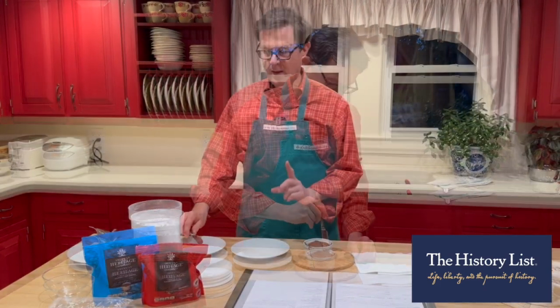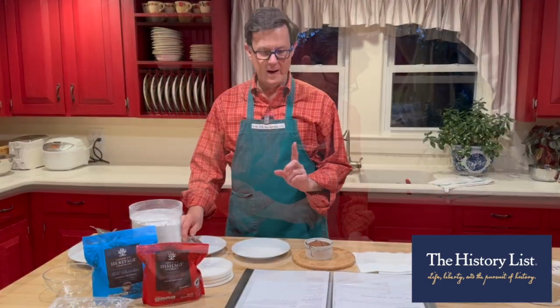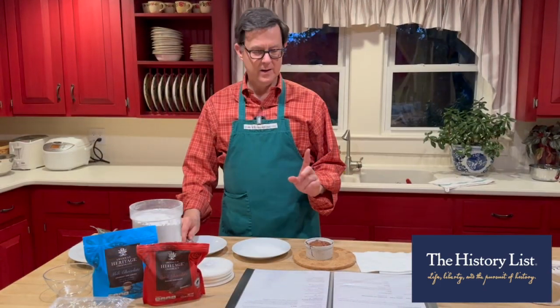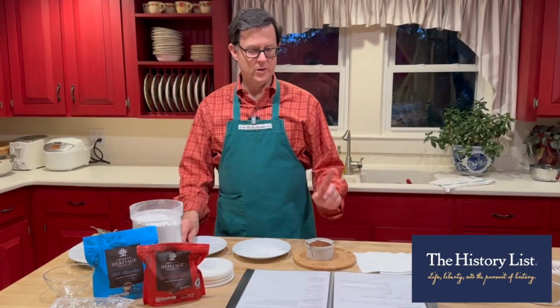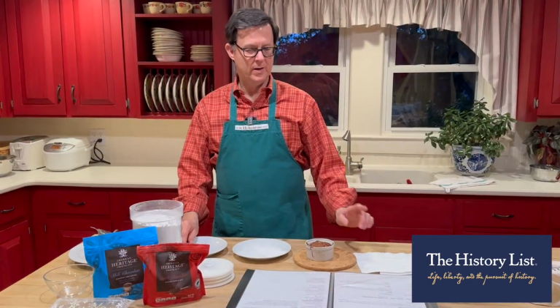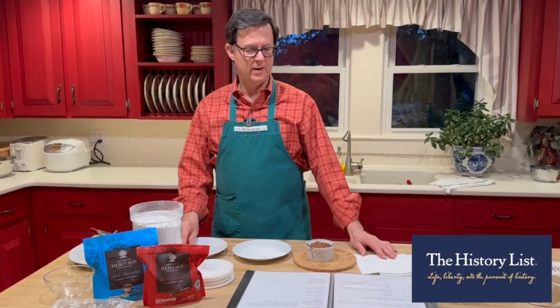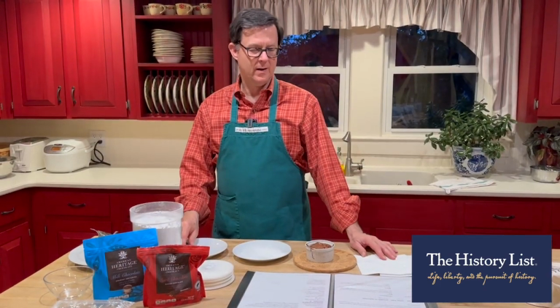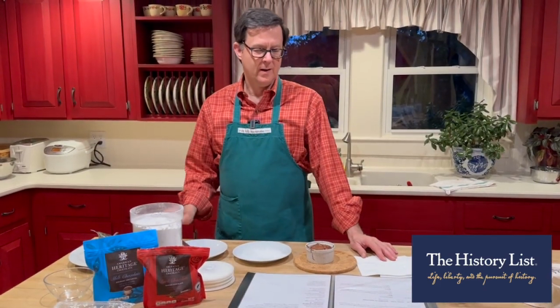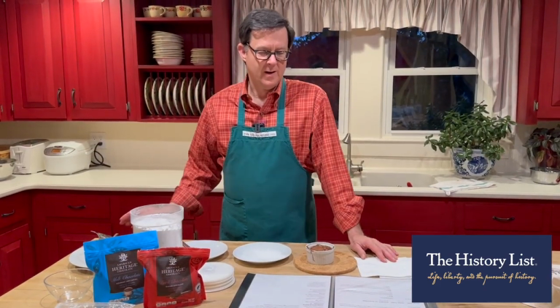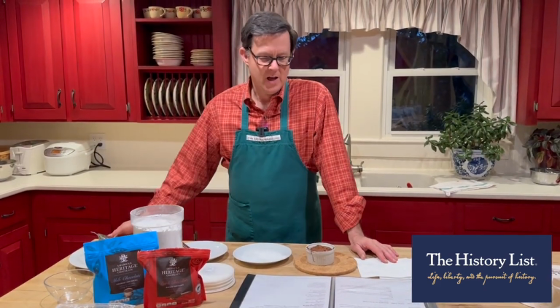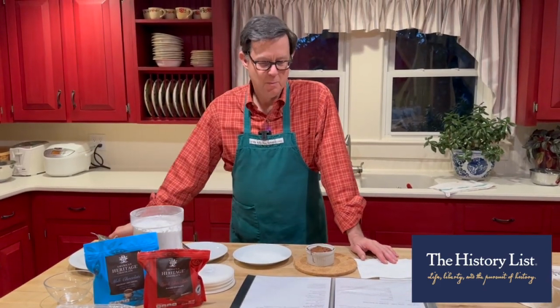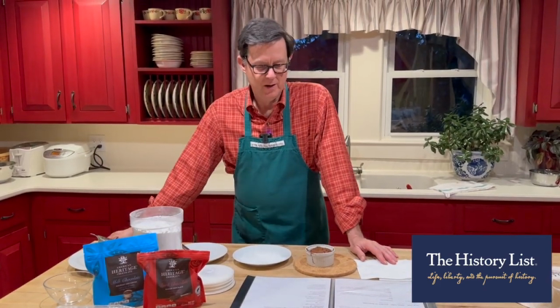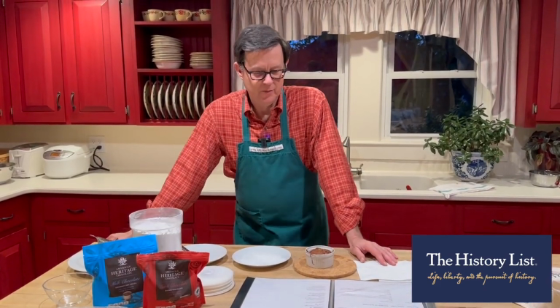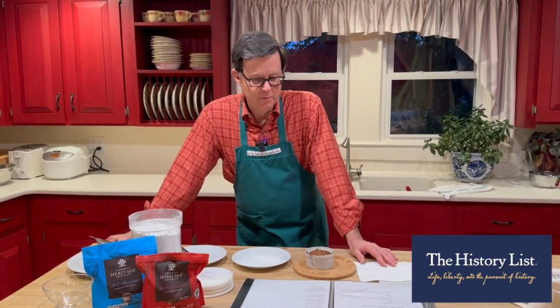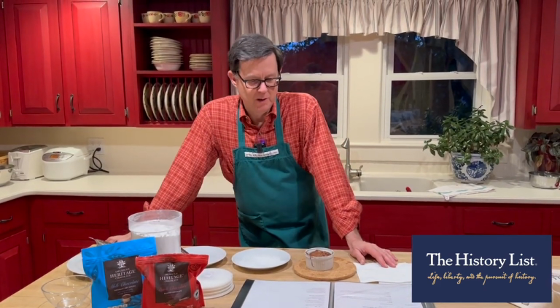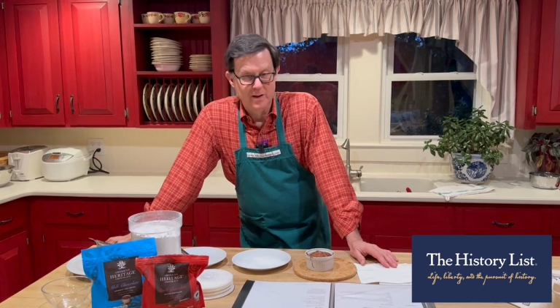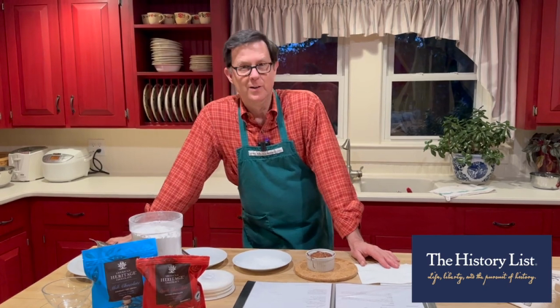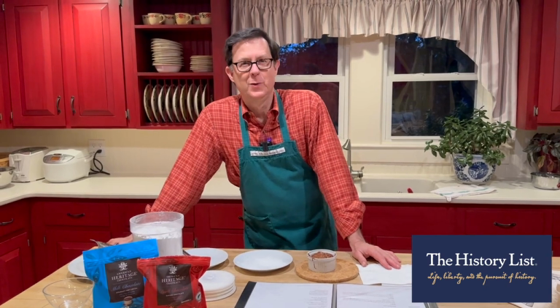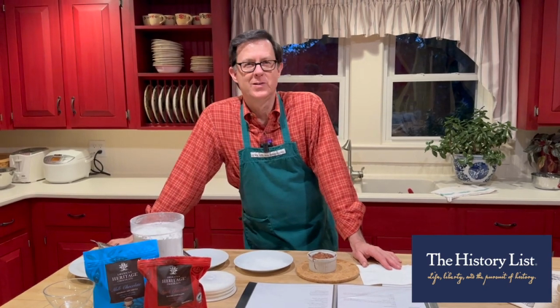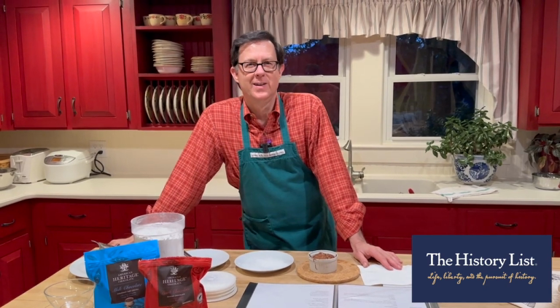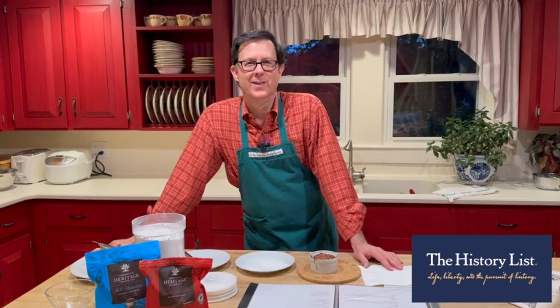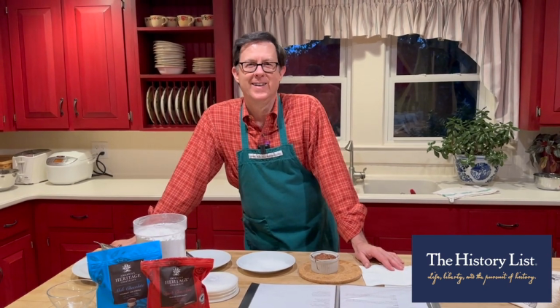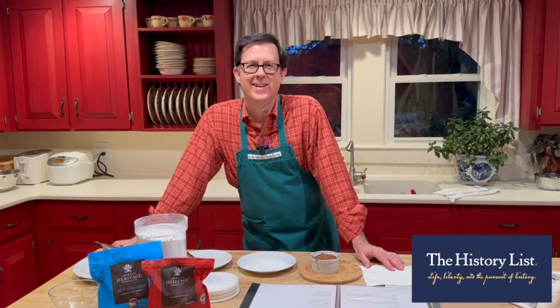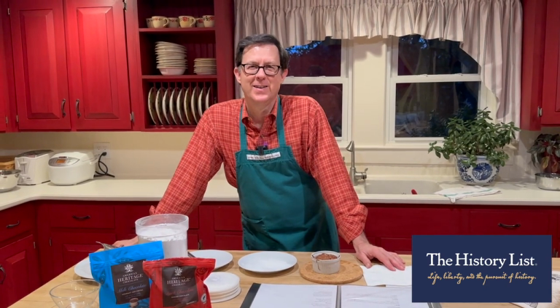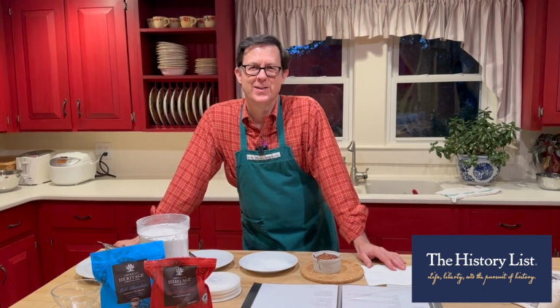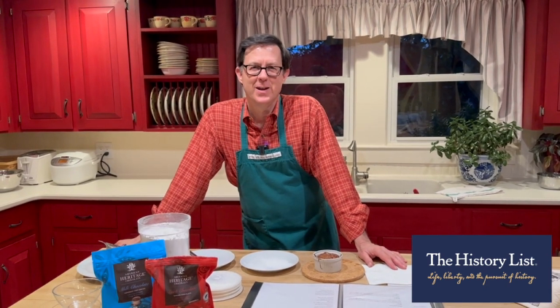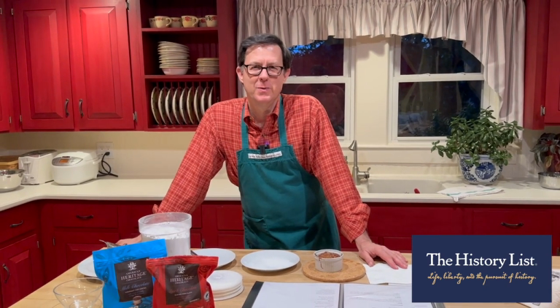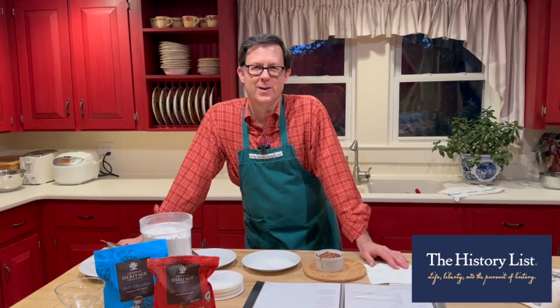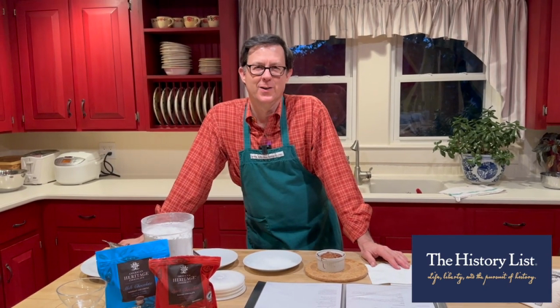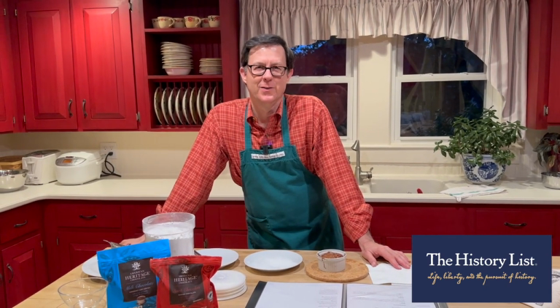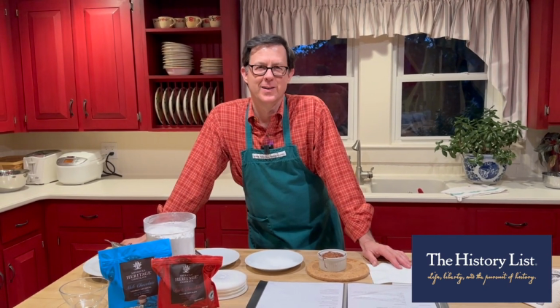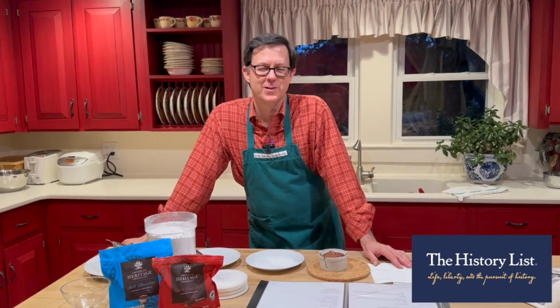I should thank my good friend Mindy Miller, who is here taping all of this.